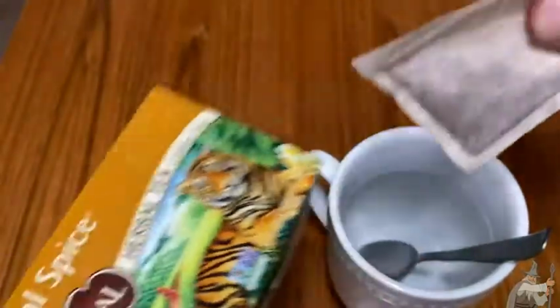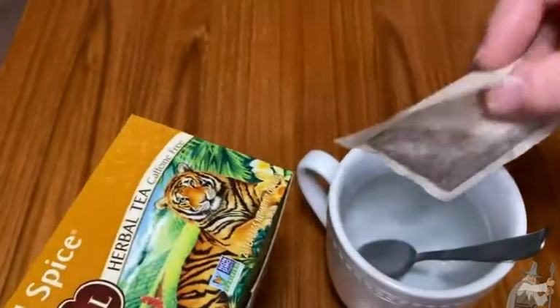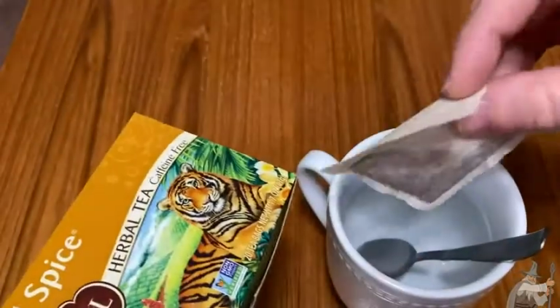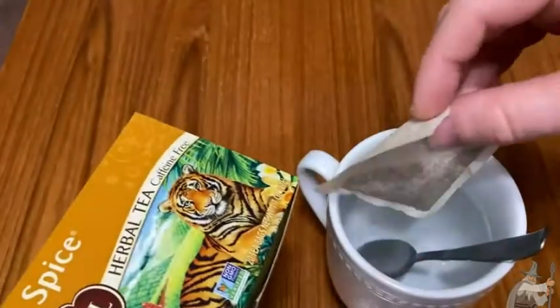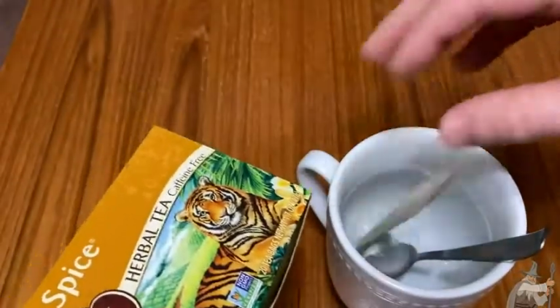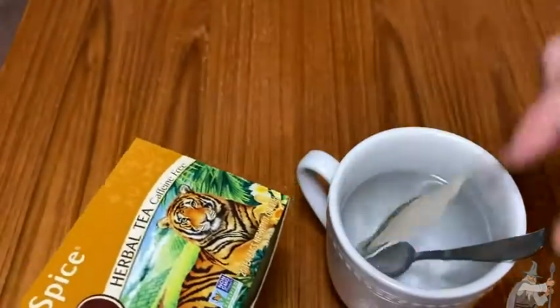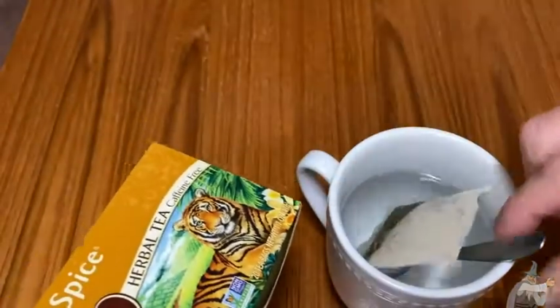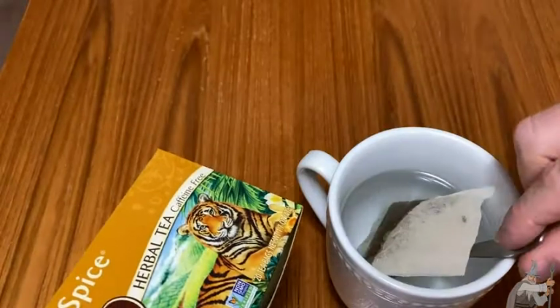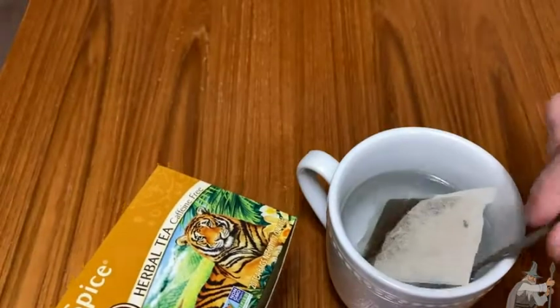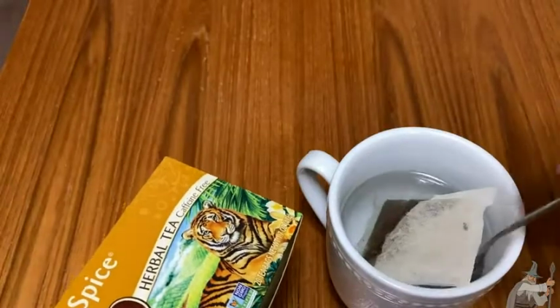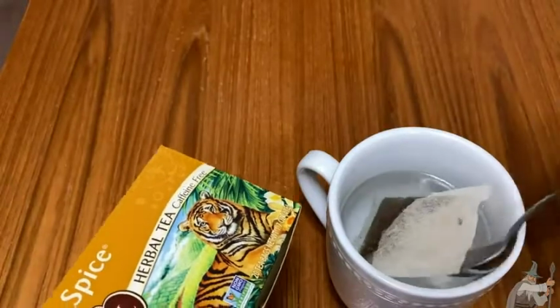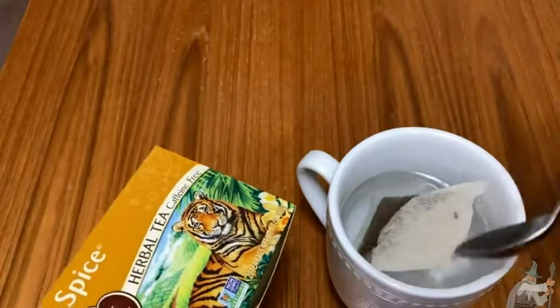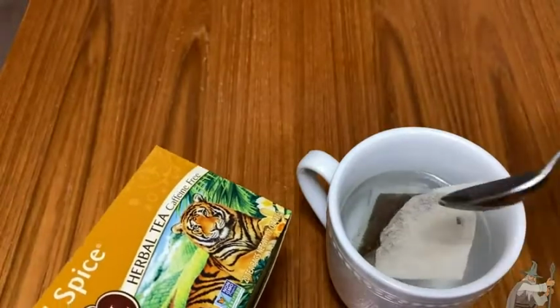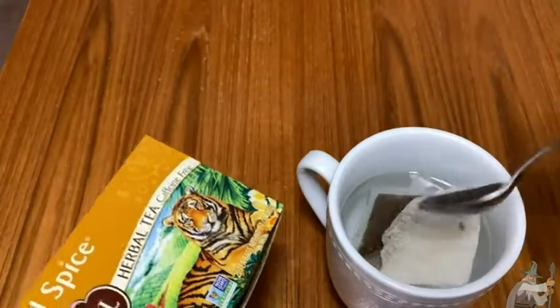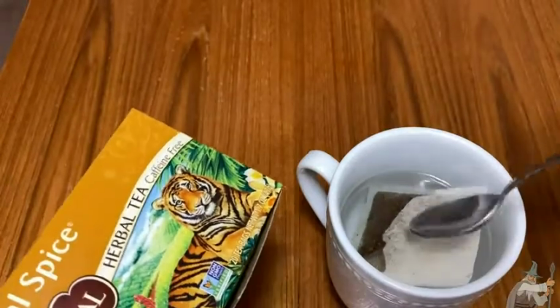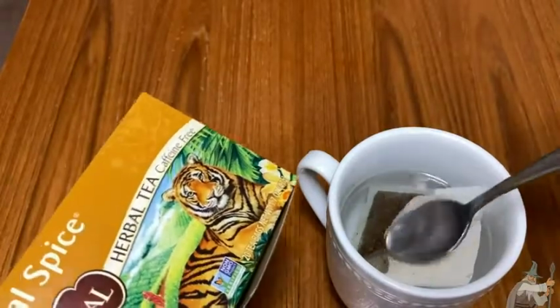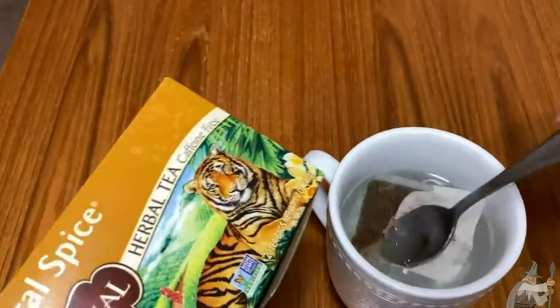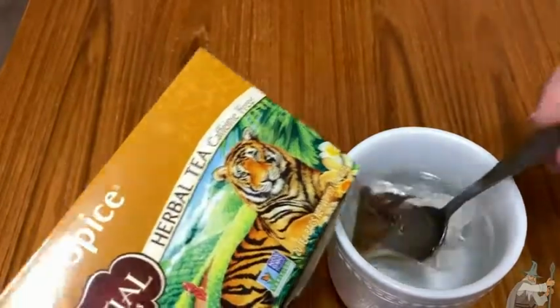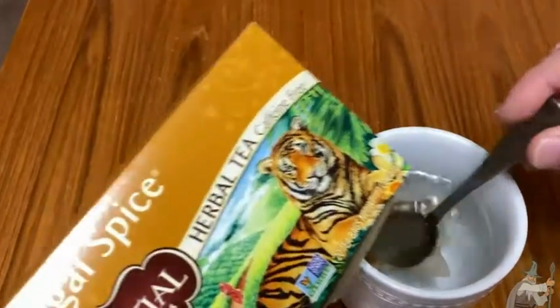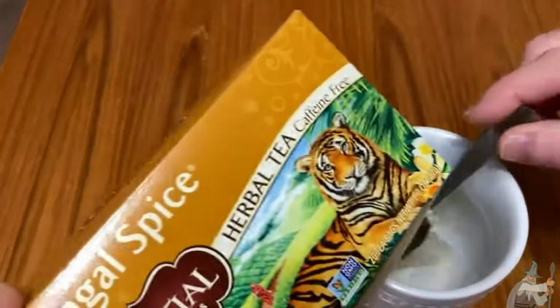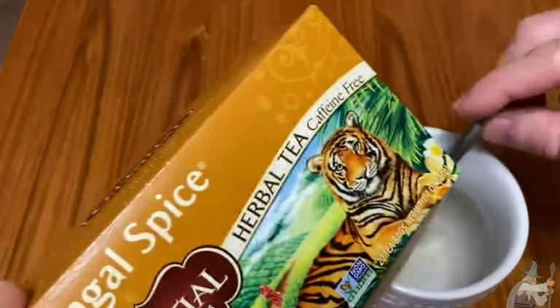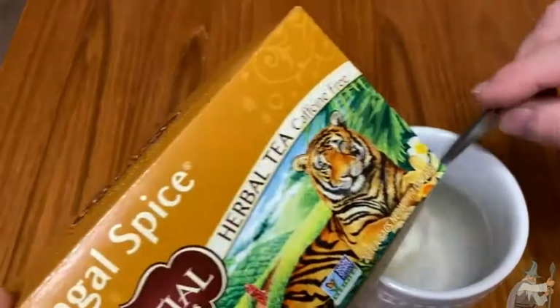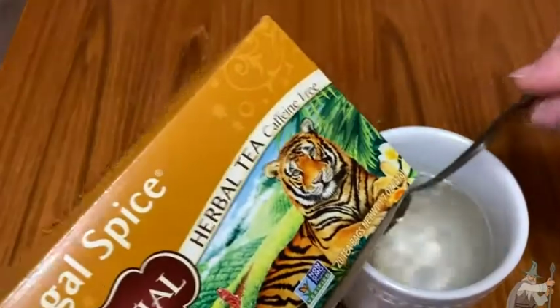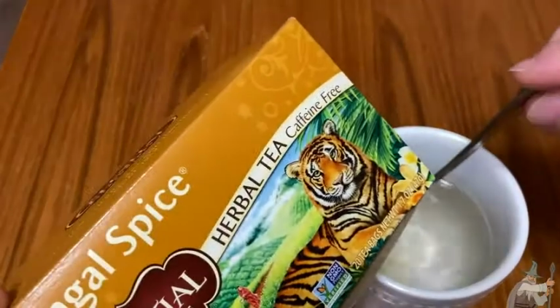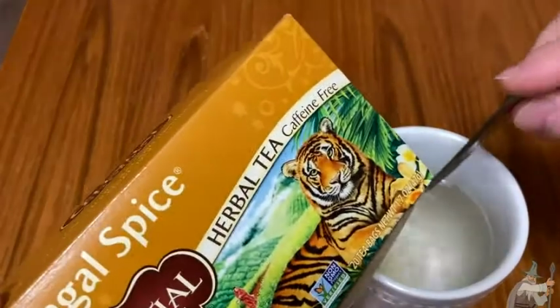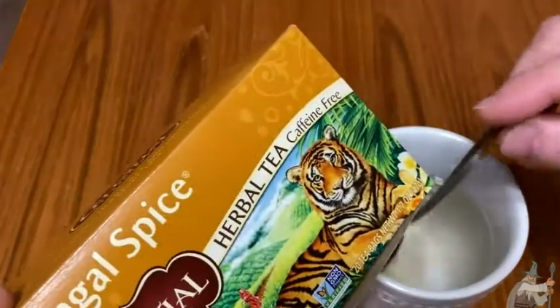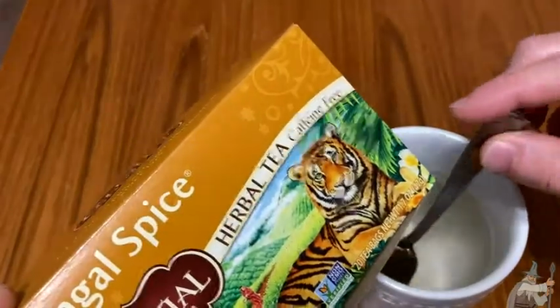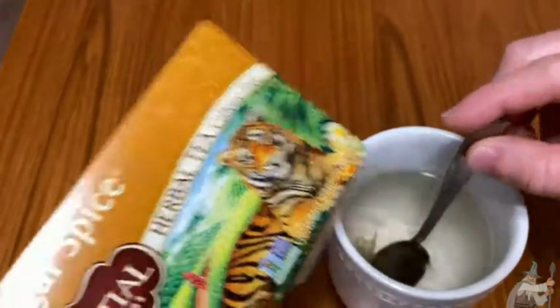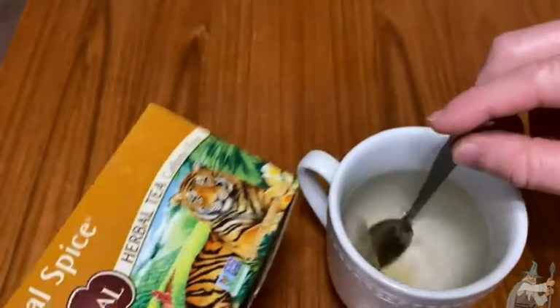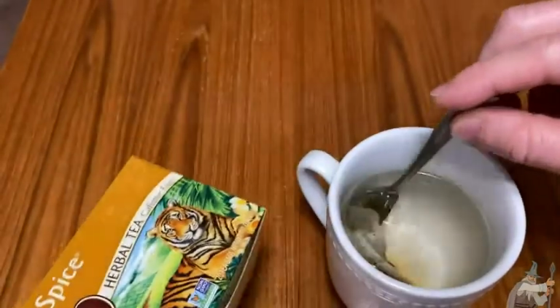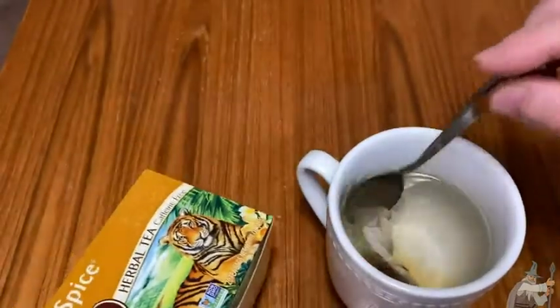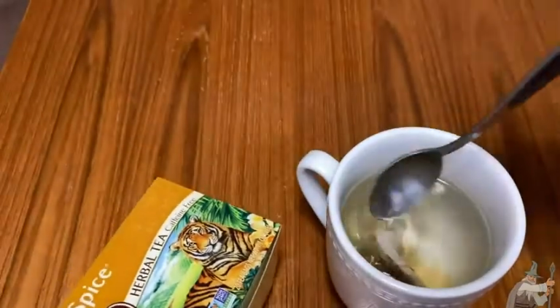I'm just going to go ahead and put it in there. You can smell the tiger — I mean, just an amazing tea.